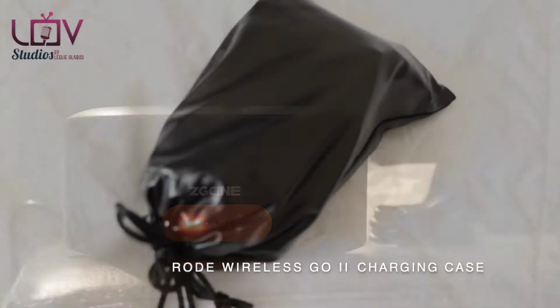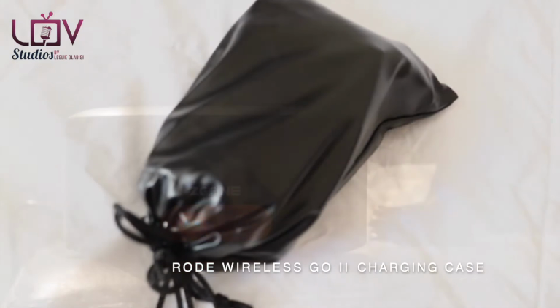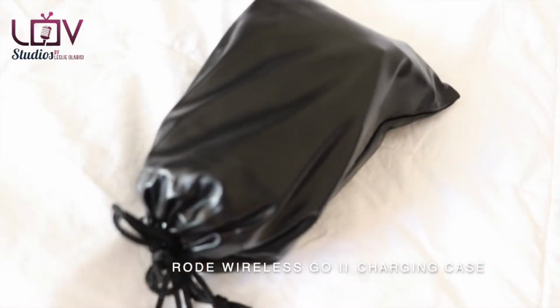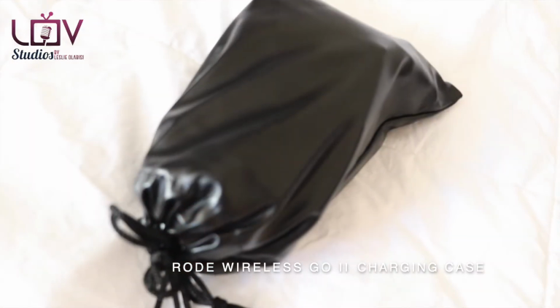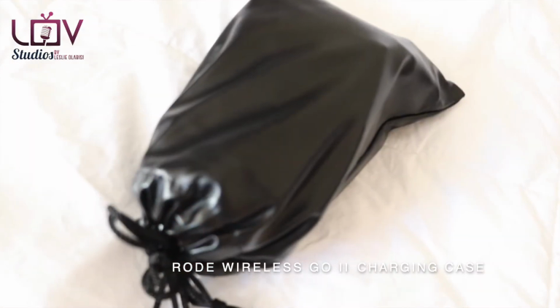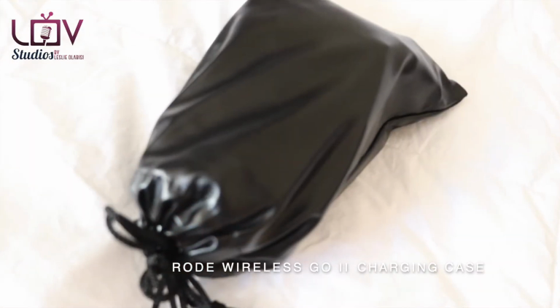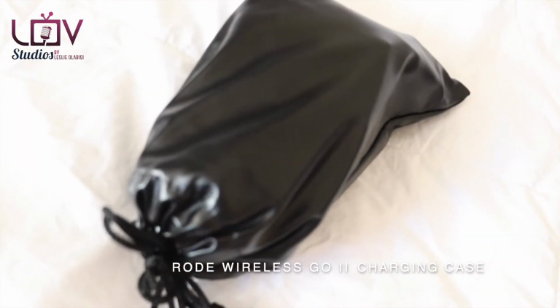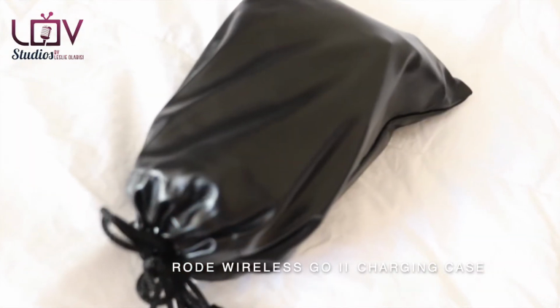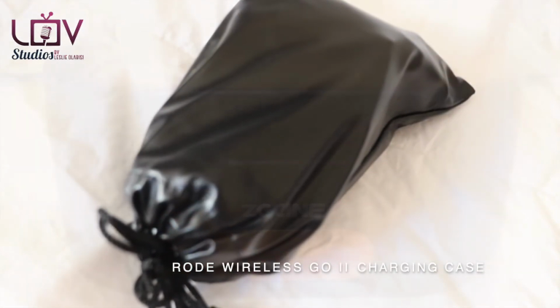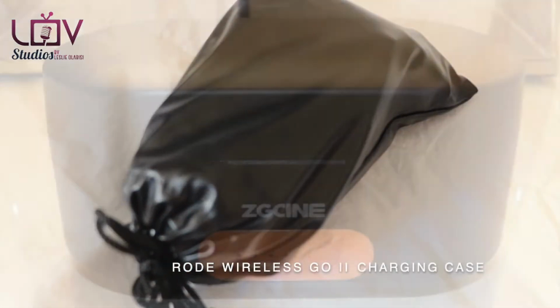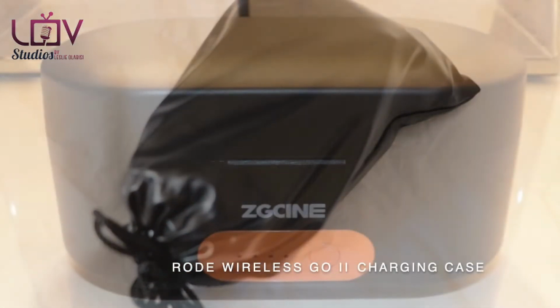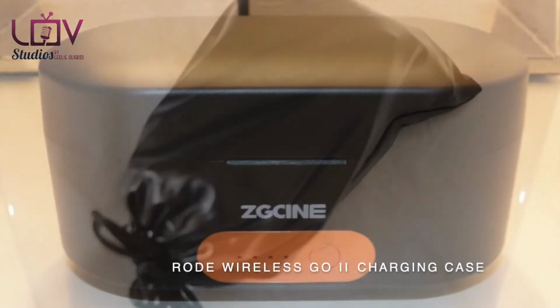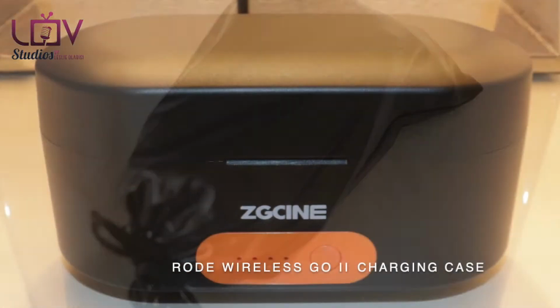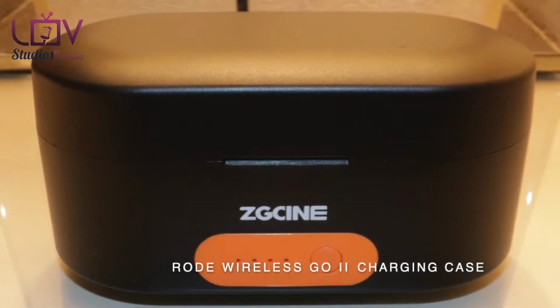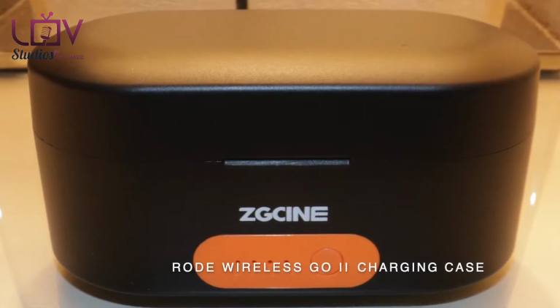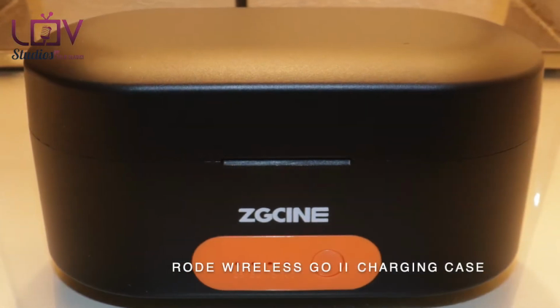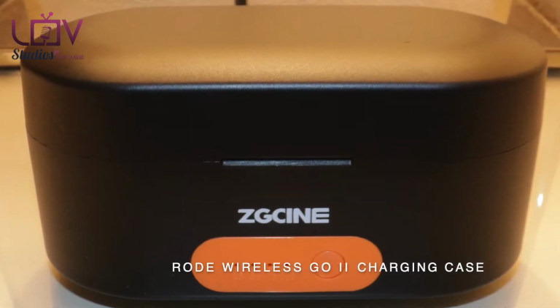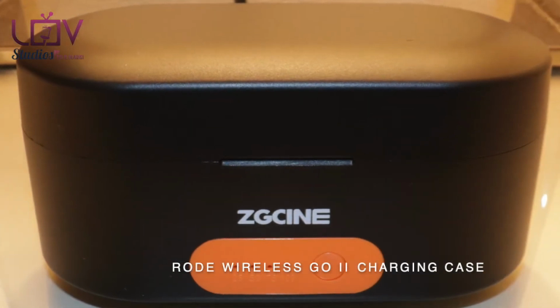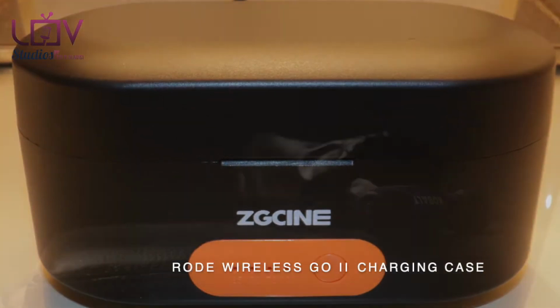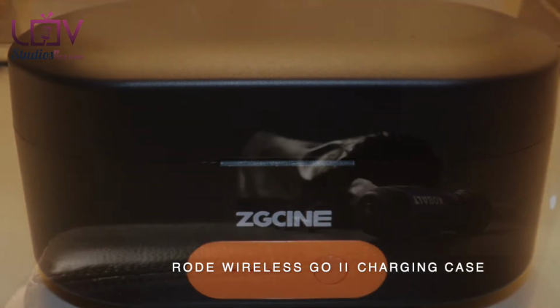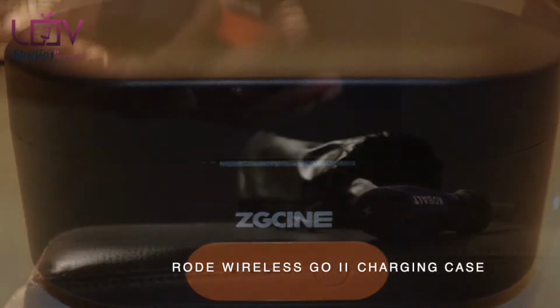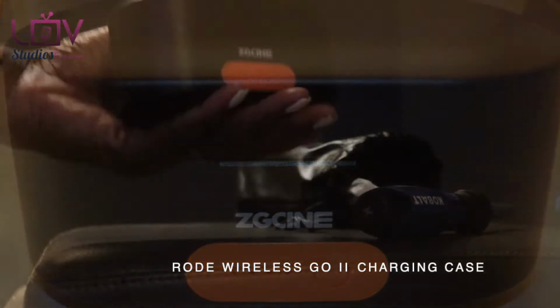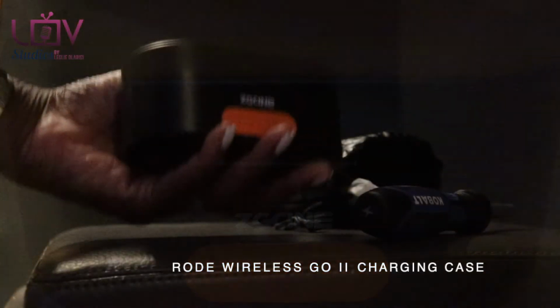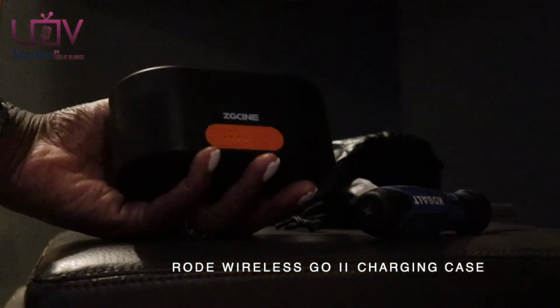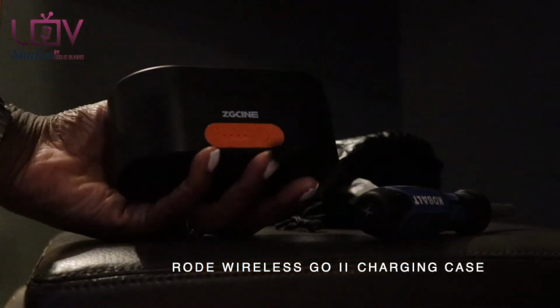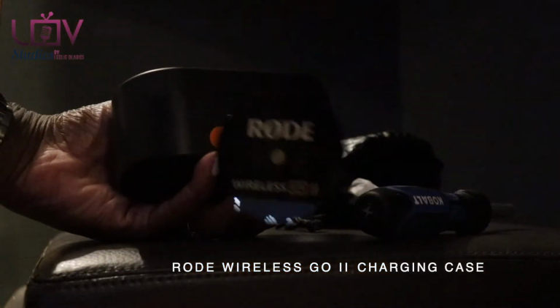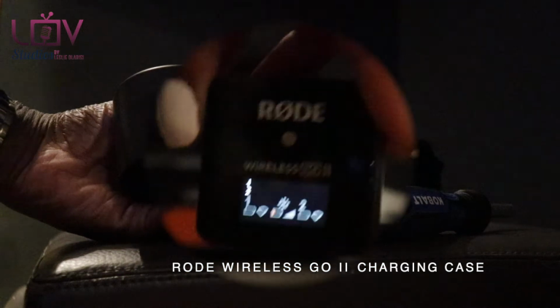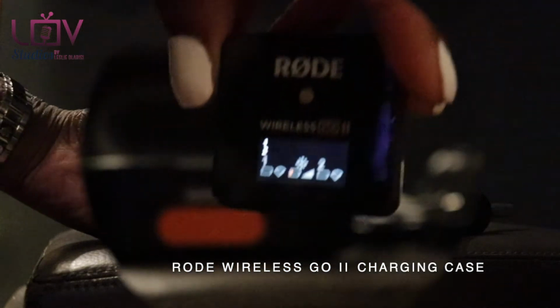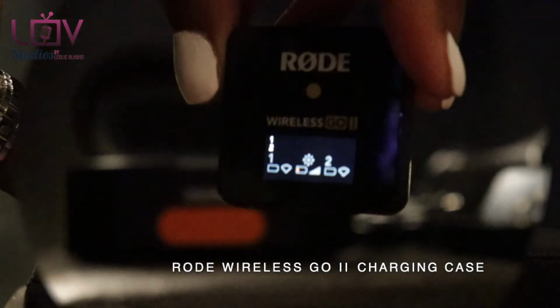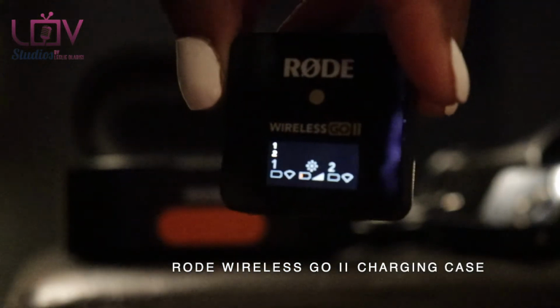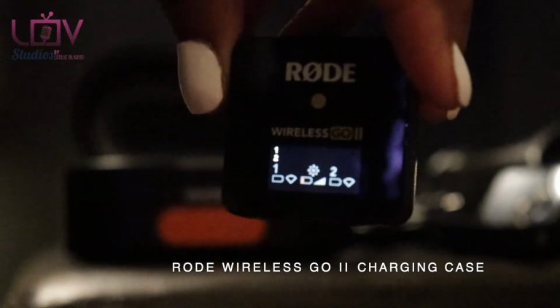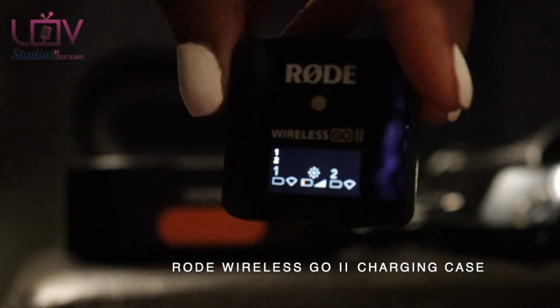This is cute, and it's nice and compact too. I like the fact that it fits in my hands.